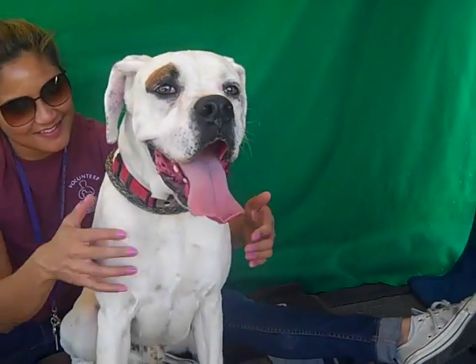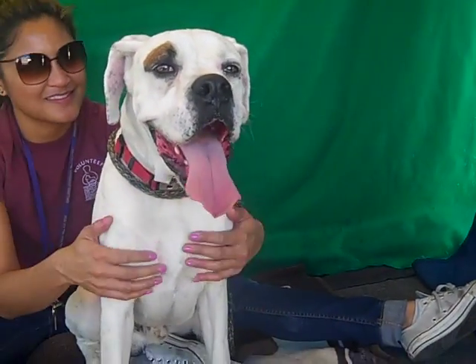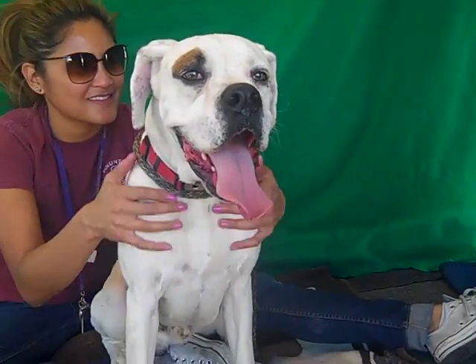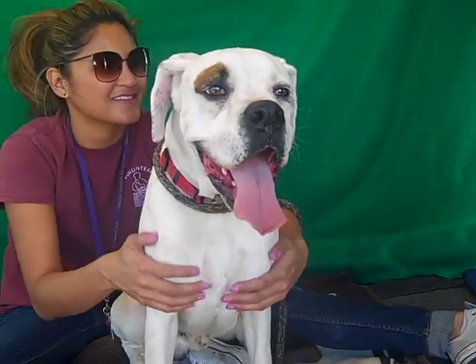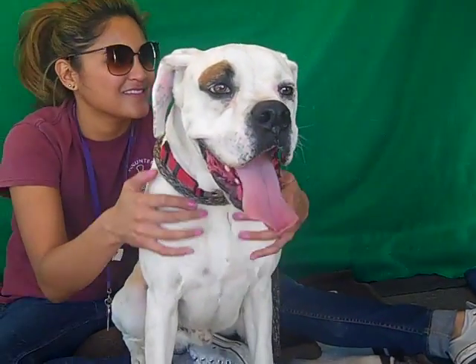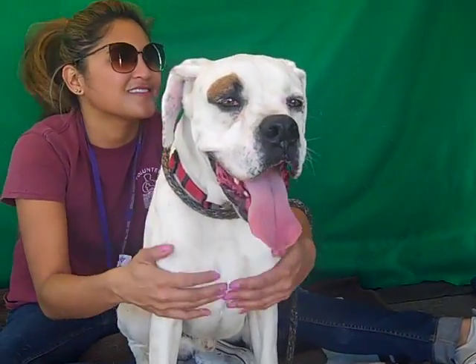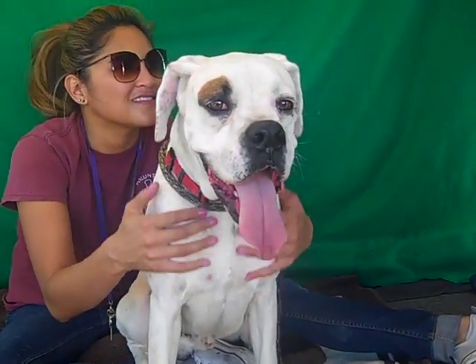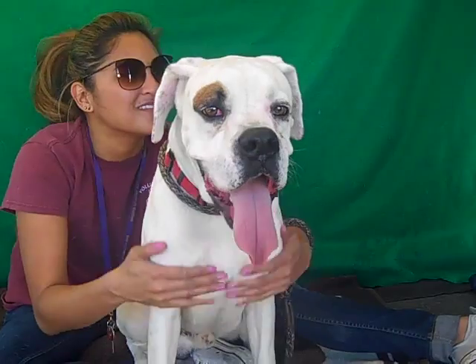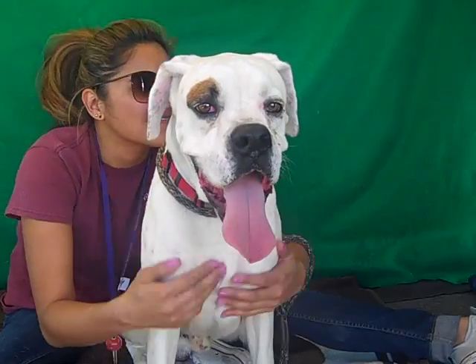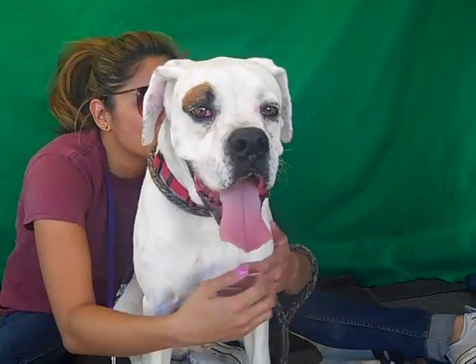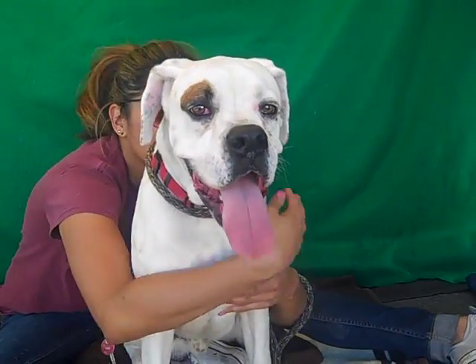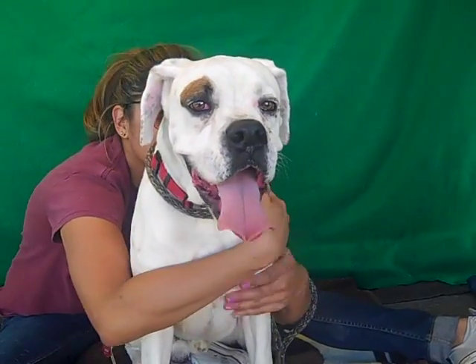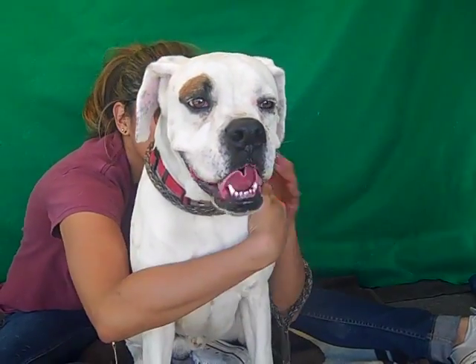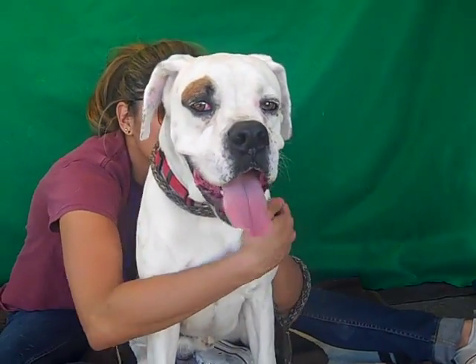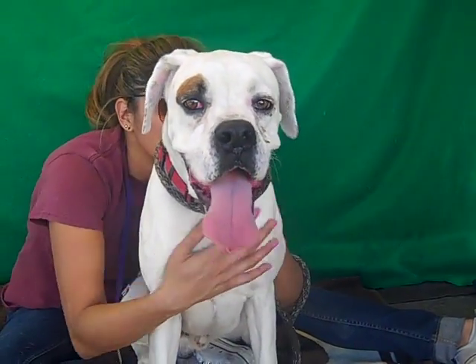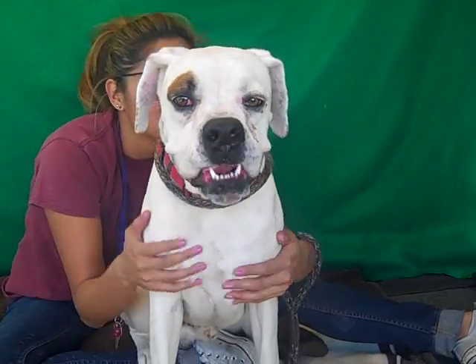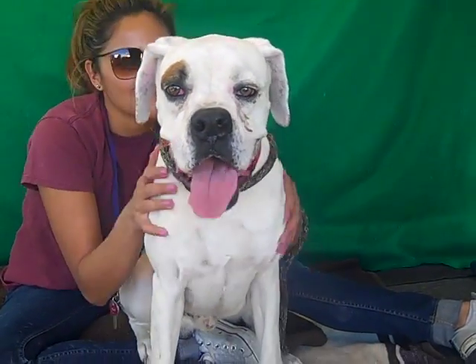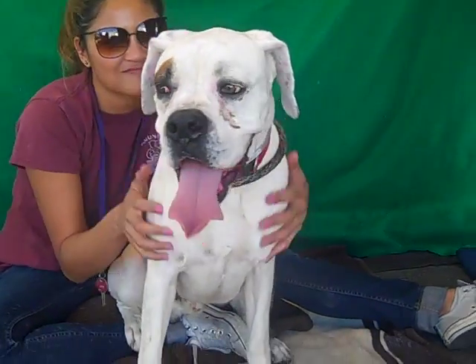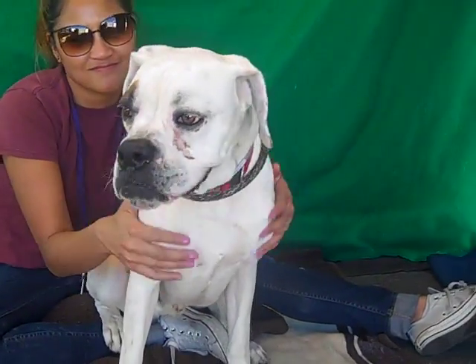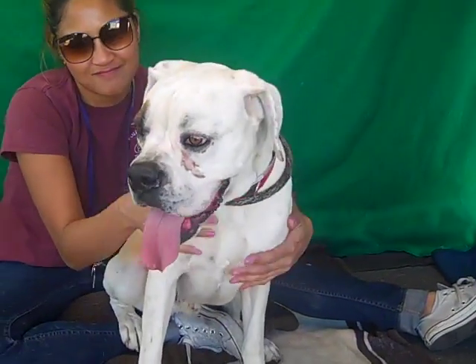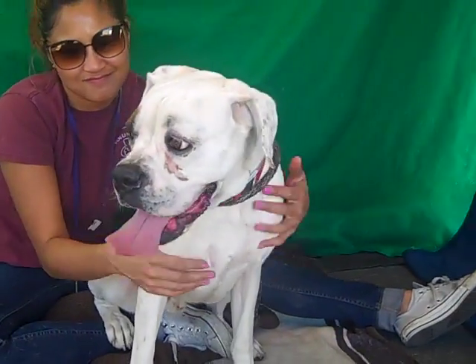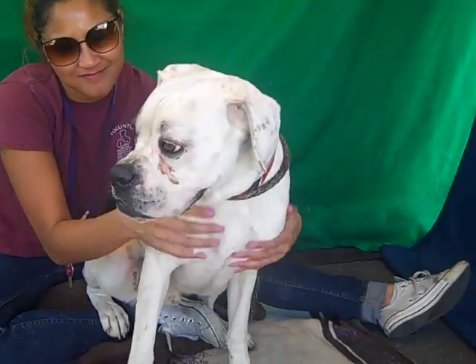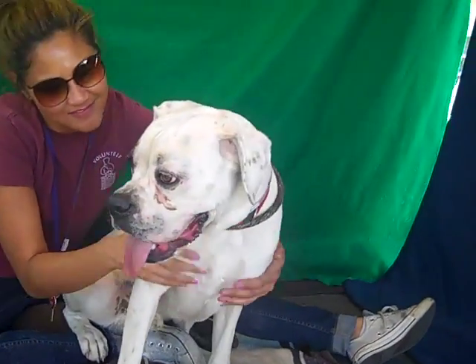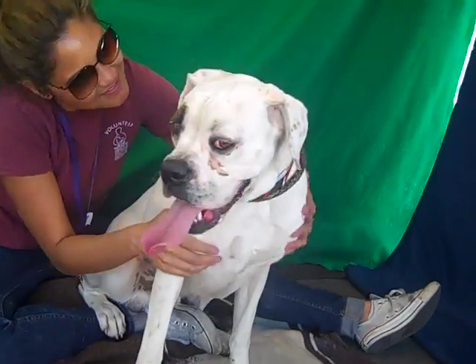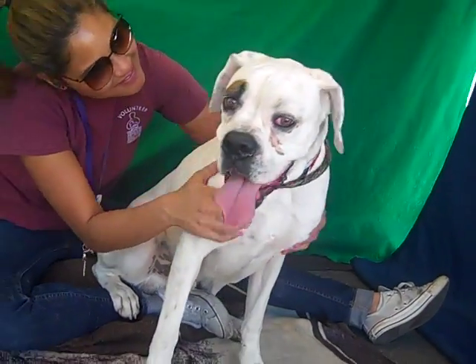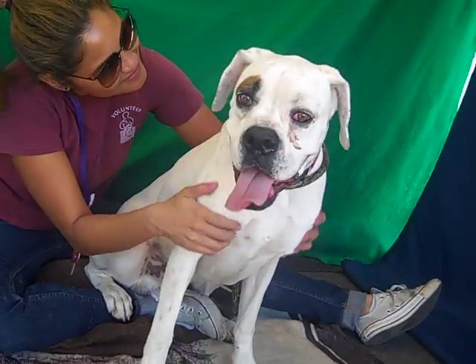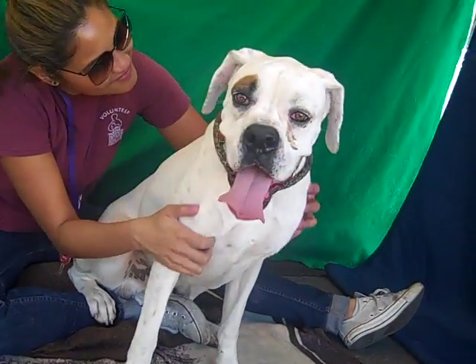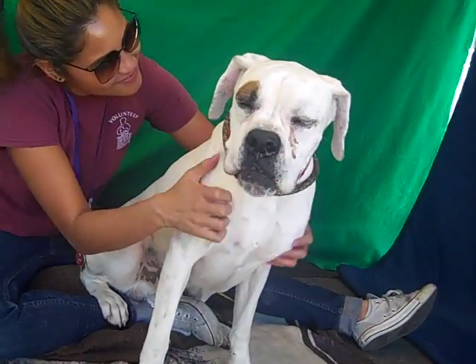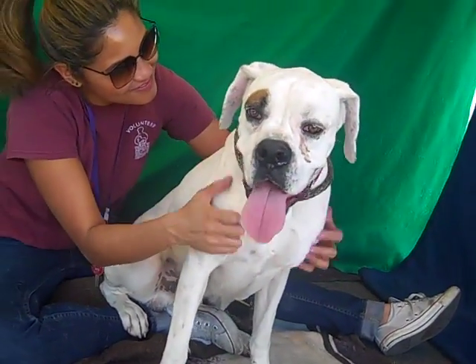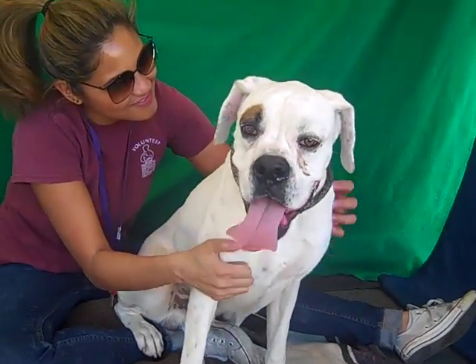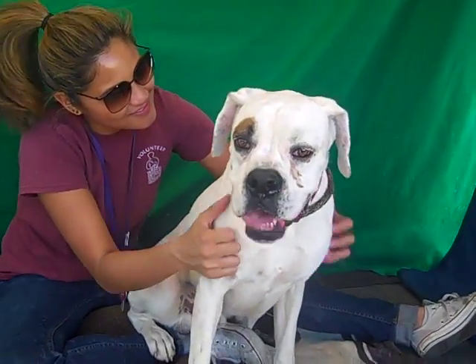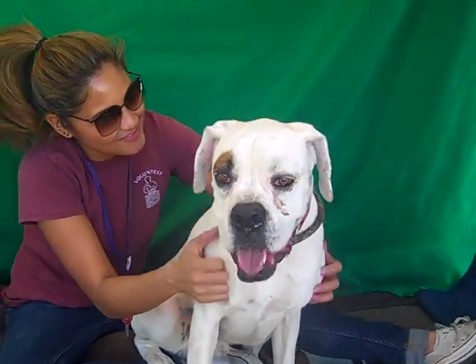He's about two years old and he came in as a stray February 13th from Dorotea, weighing all of 58 gorgeous pounds.